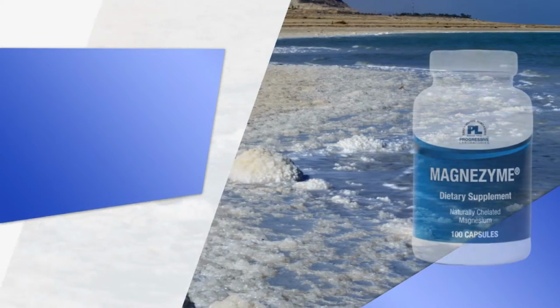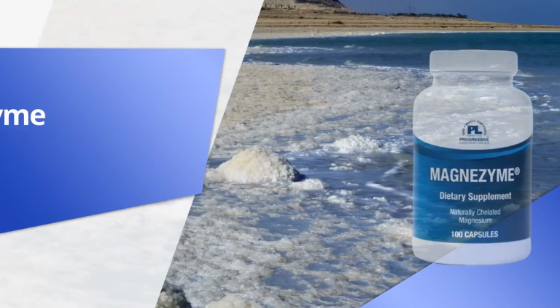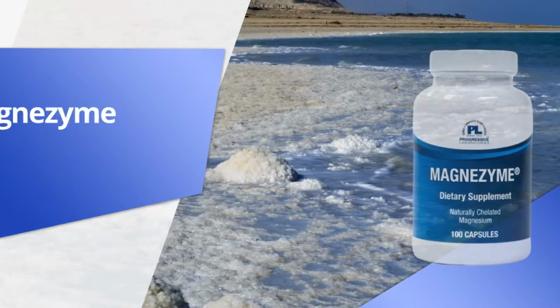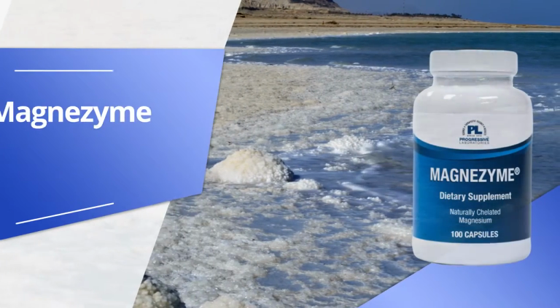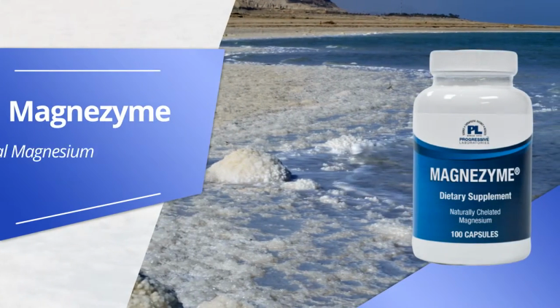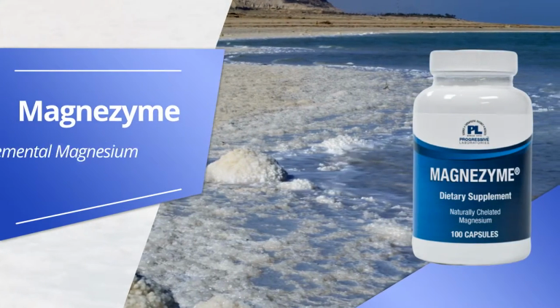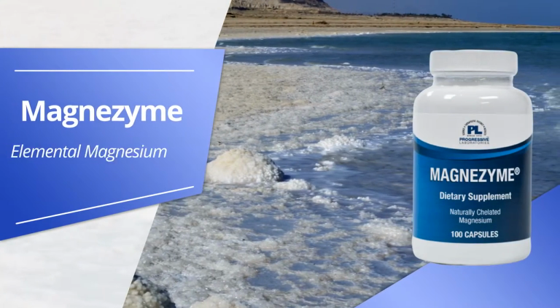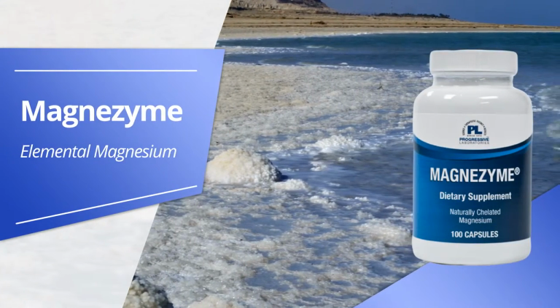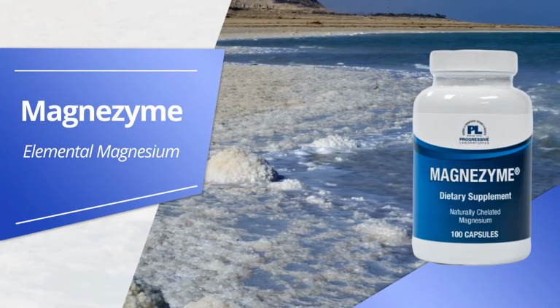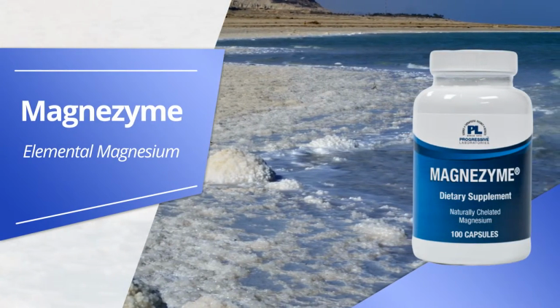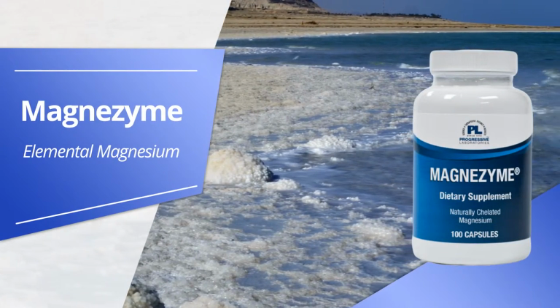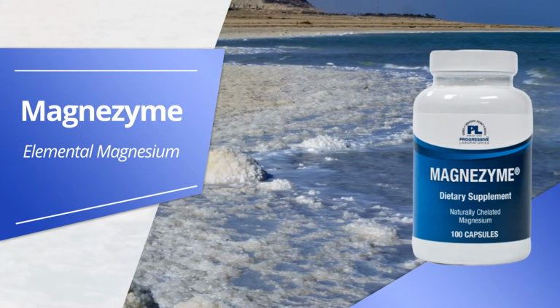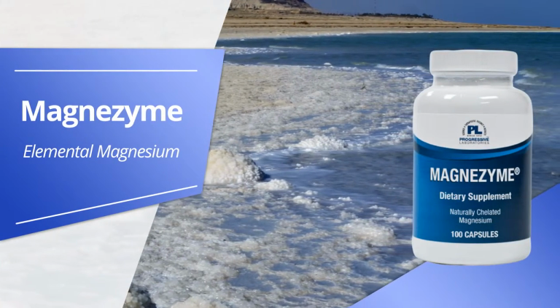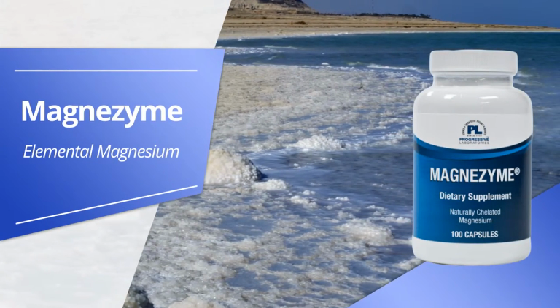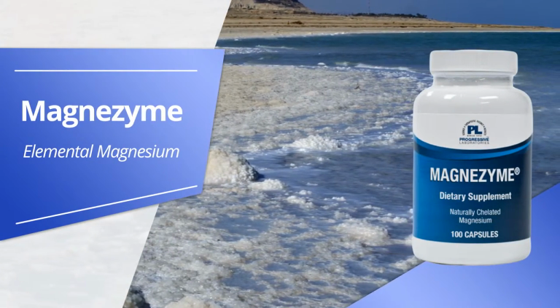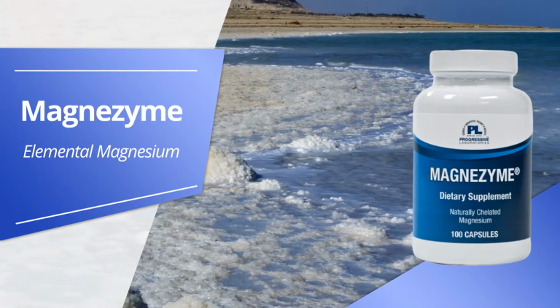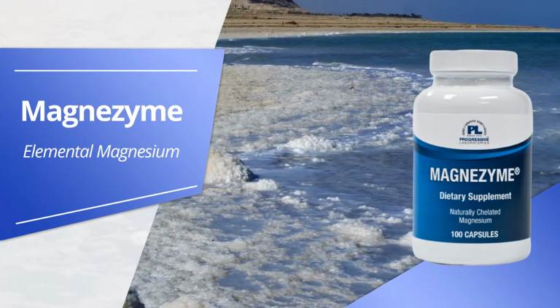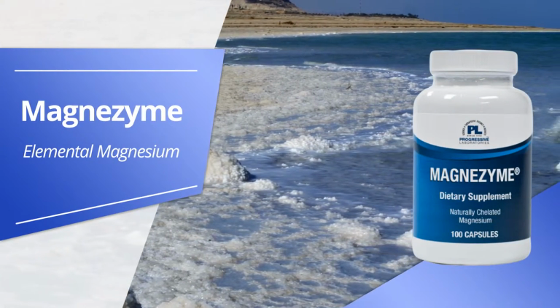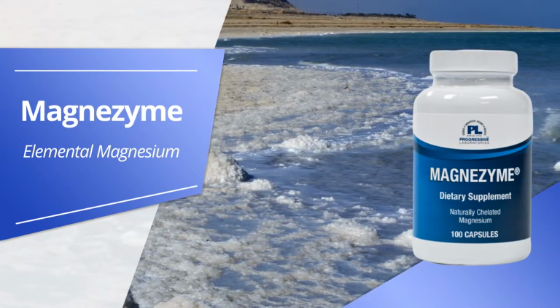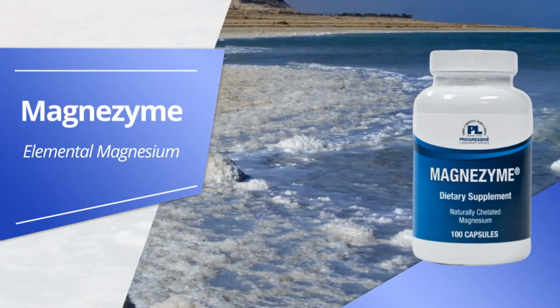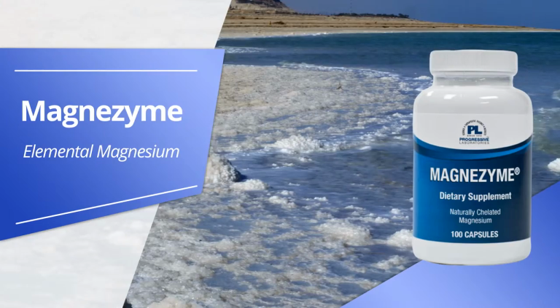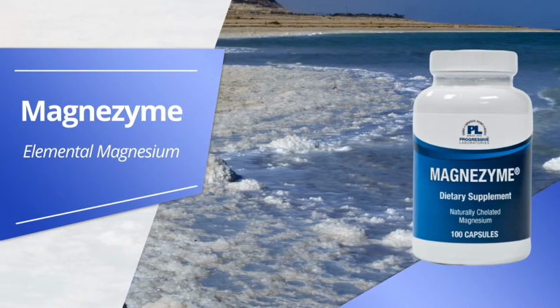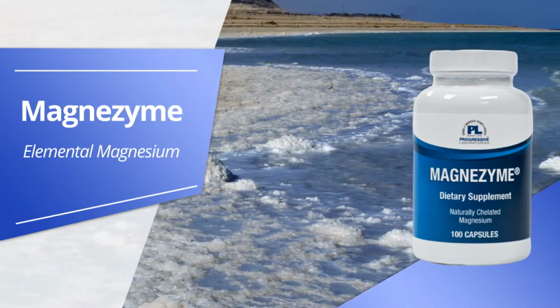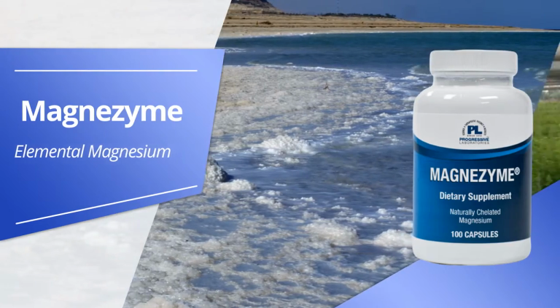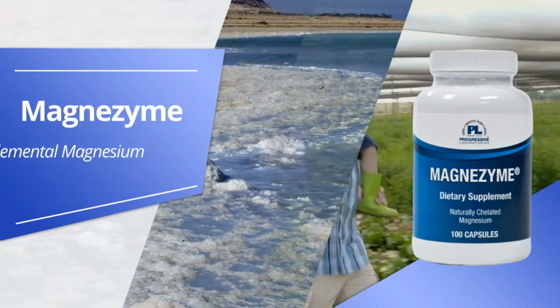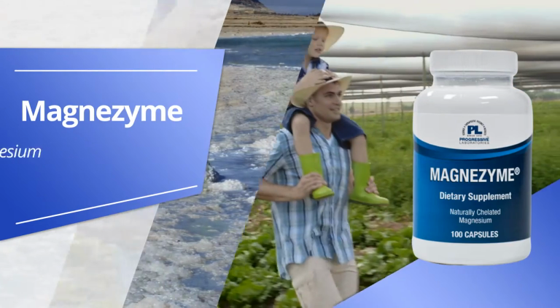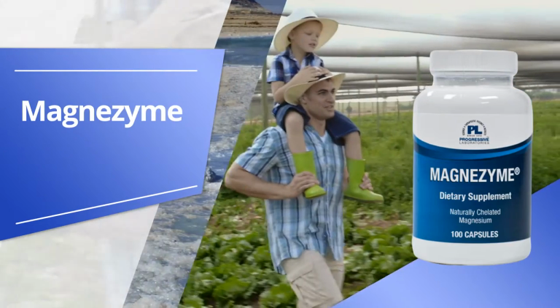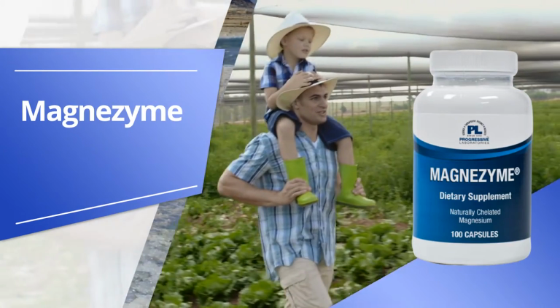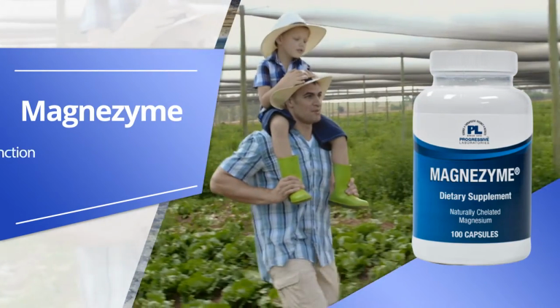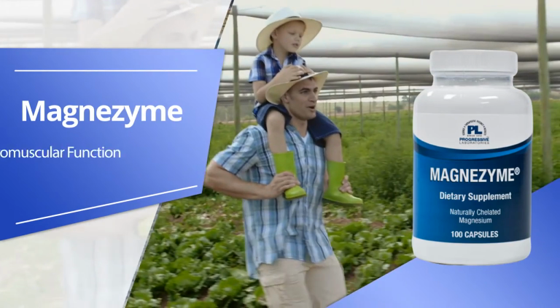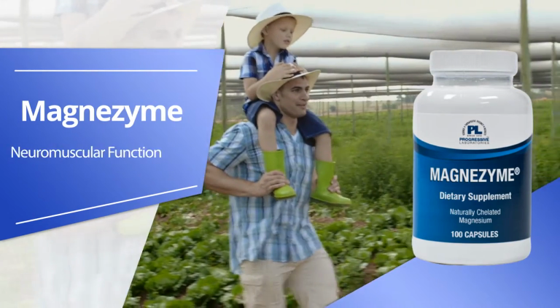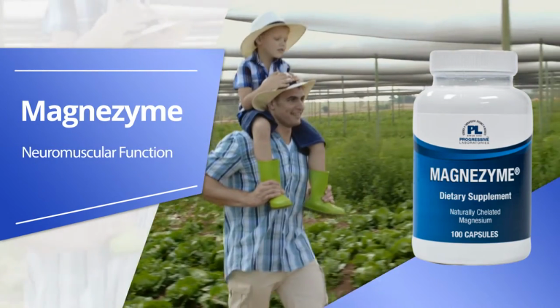Magnezyme, formulated with elemental magnesium. This product supports neuromuscular function and energy production.